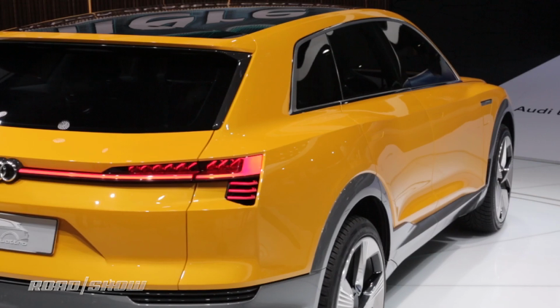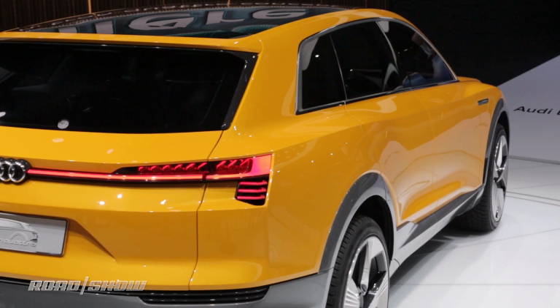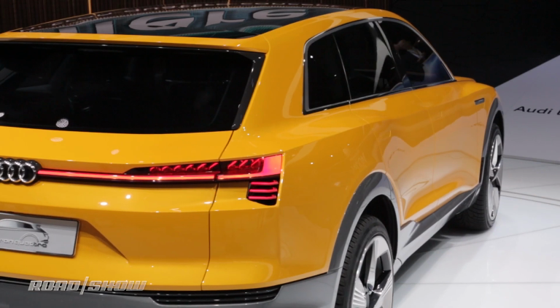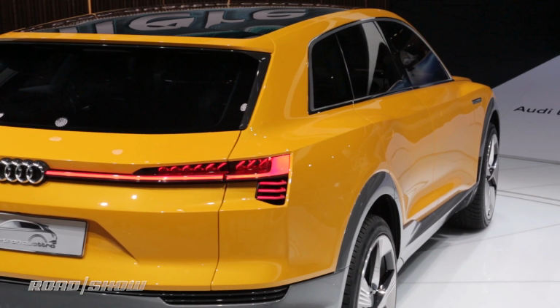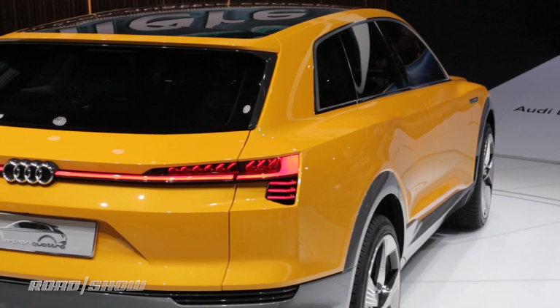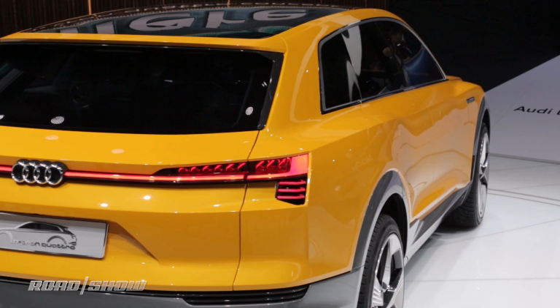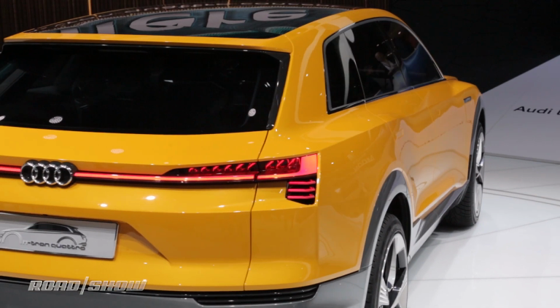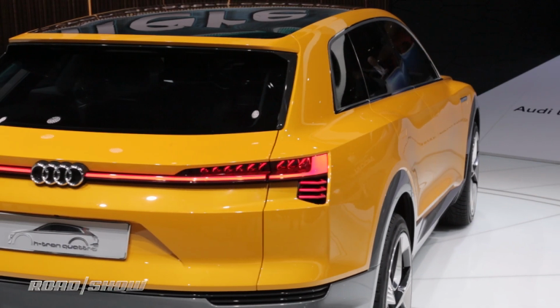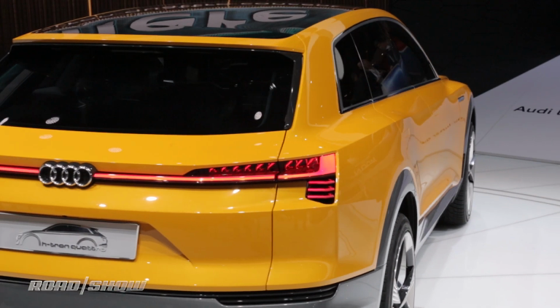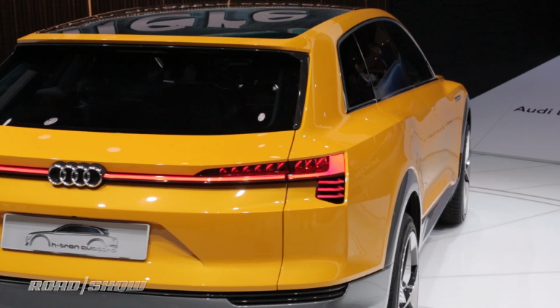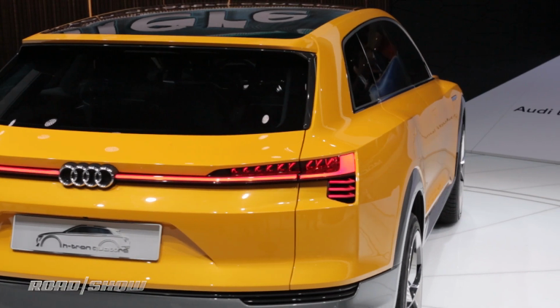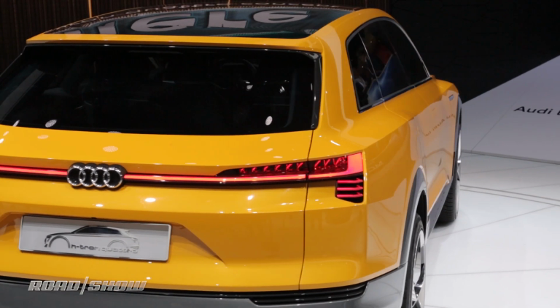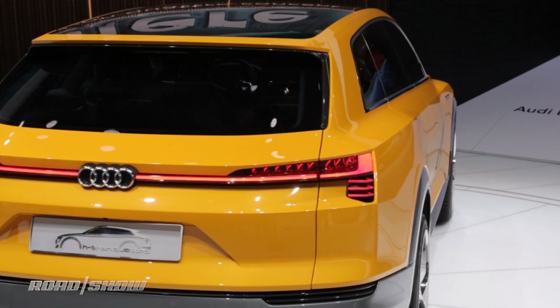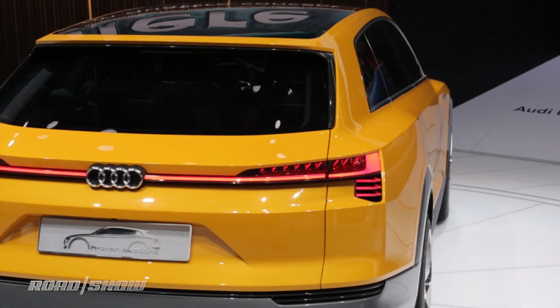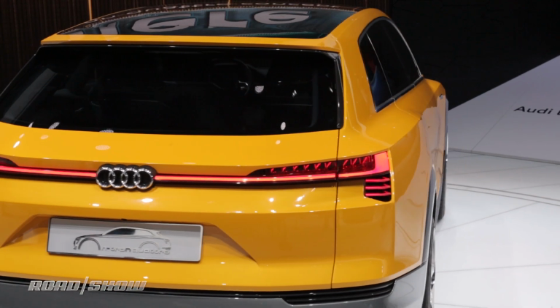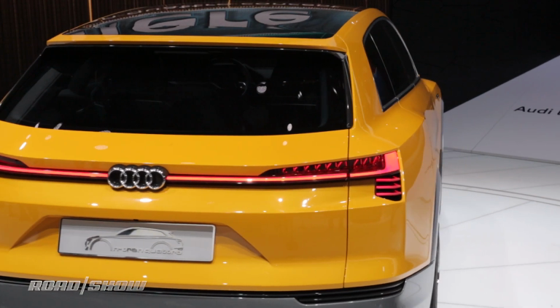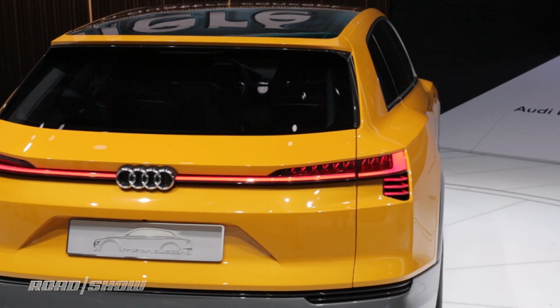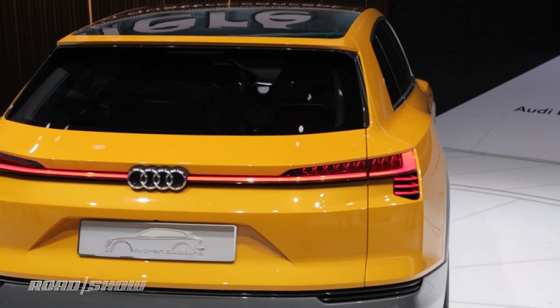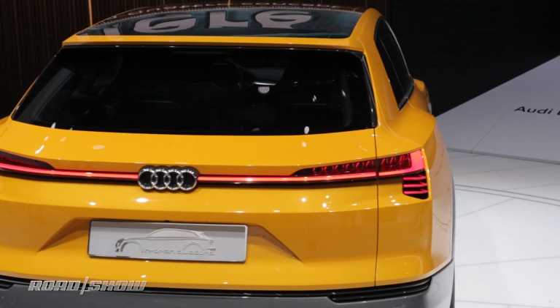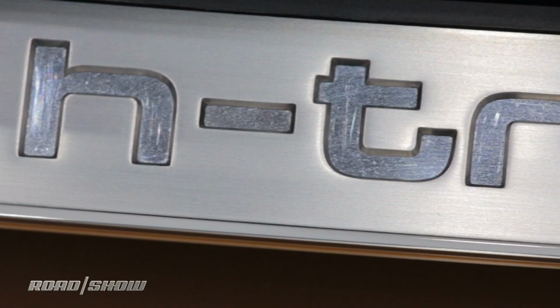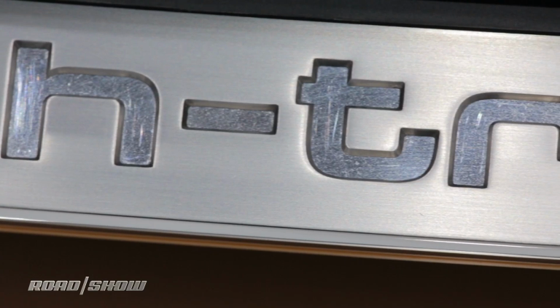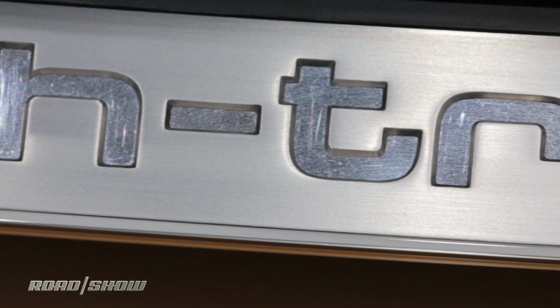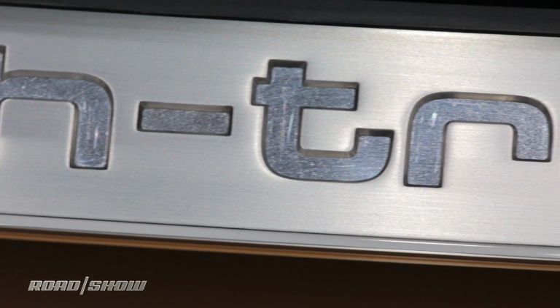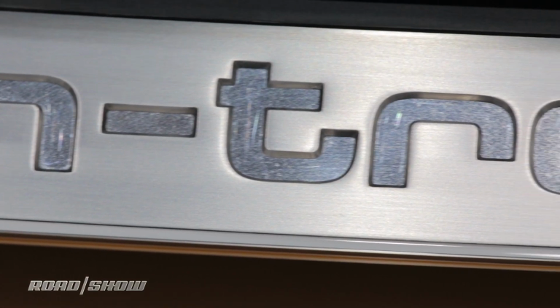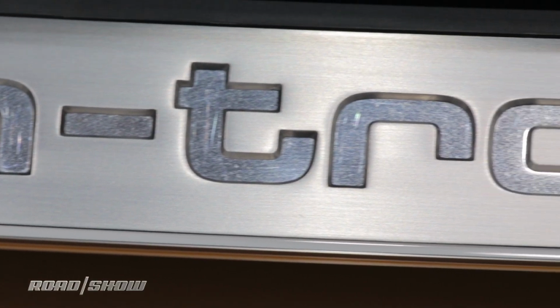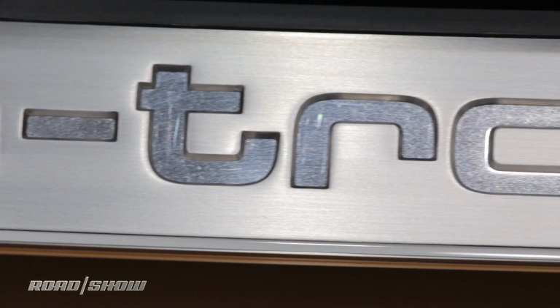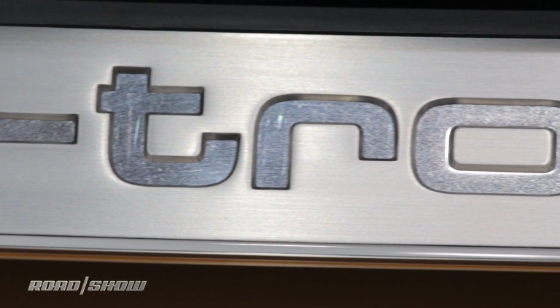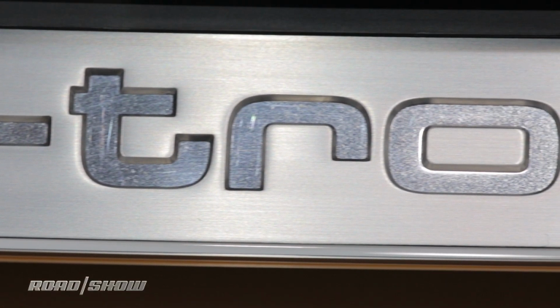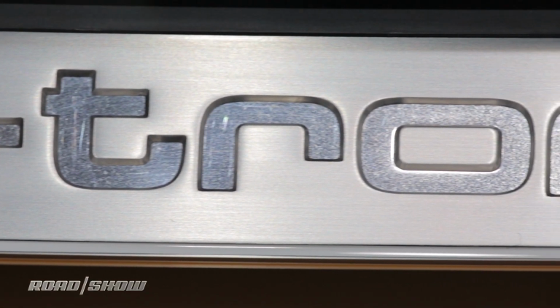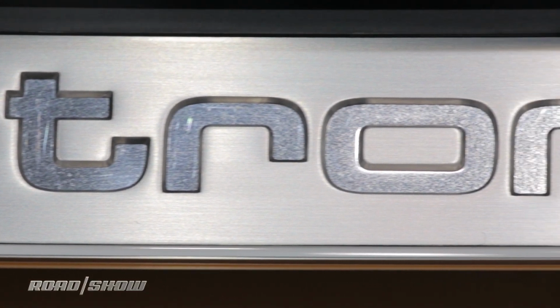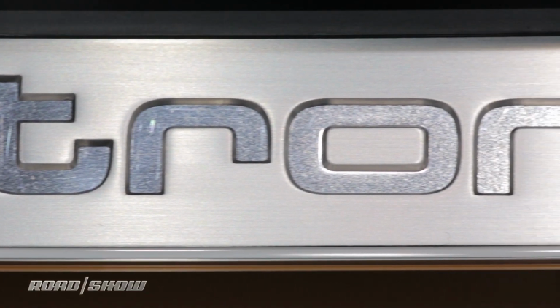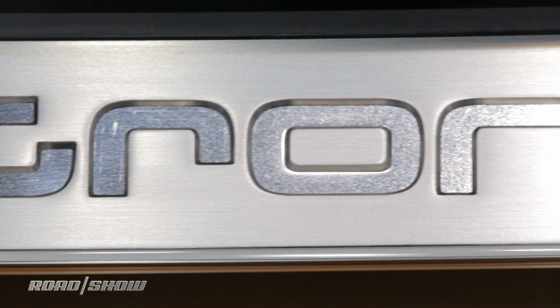What separates the H-Tron from the E-Tron is its 372-mile range with just a four-minute hydrogen fuel fill-up.